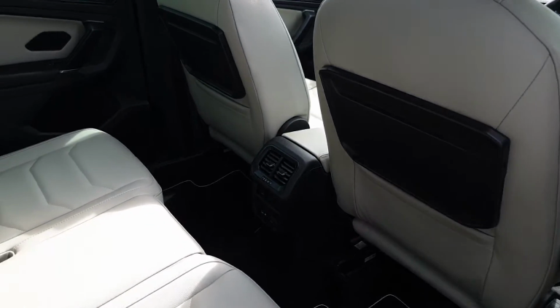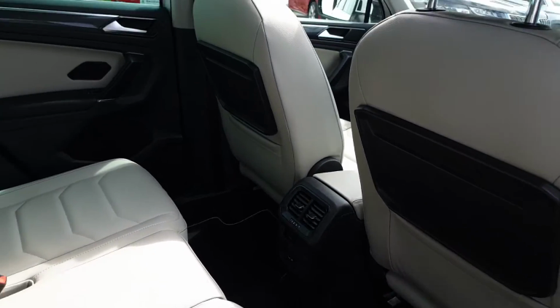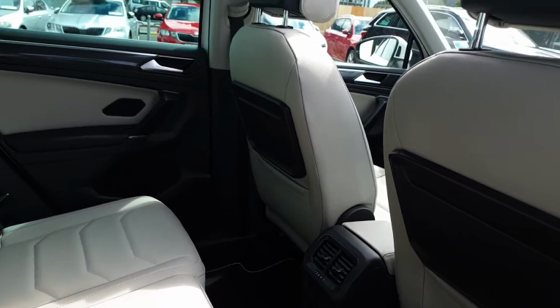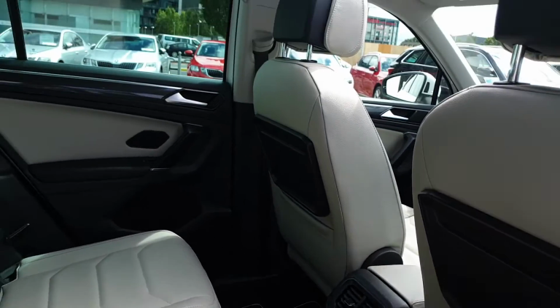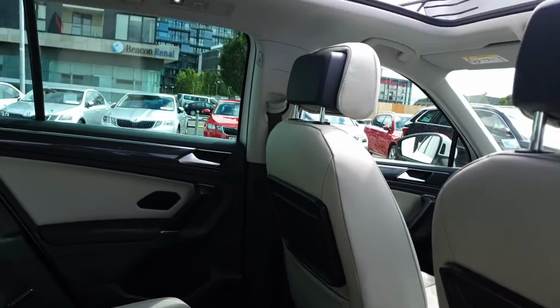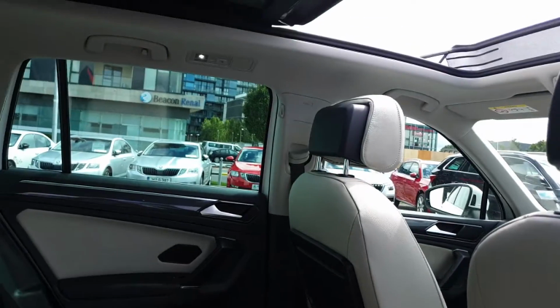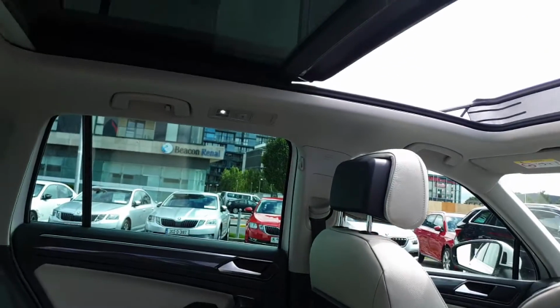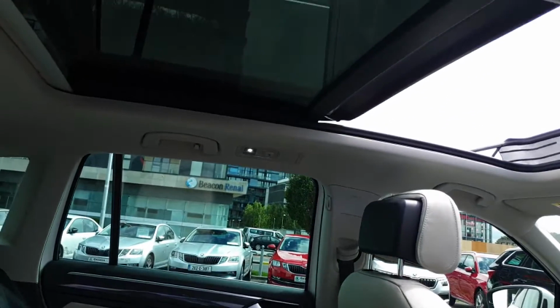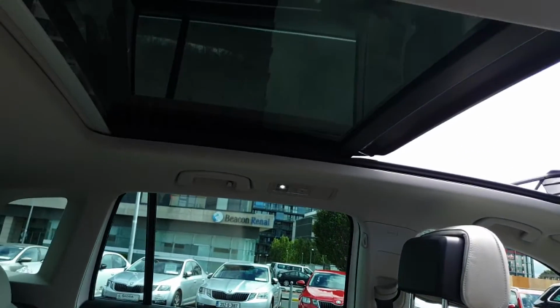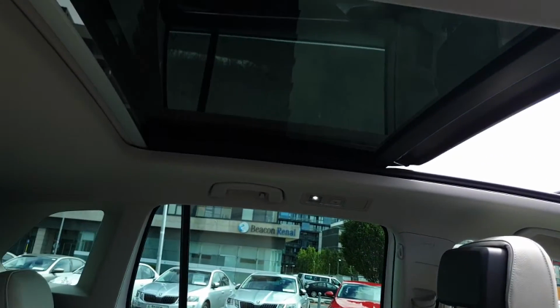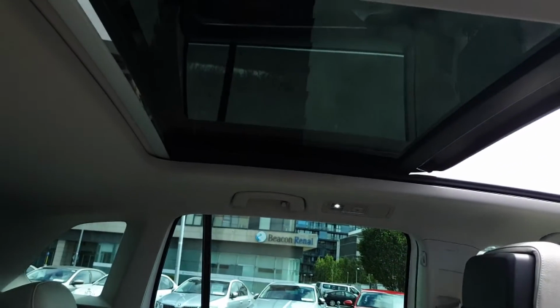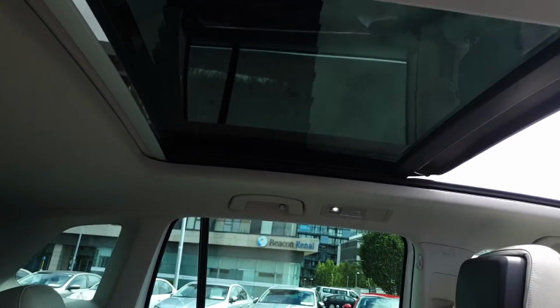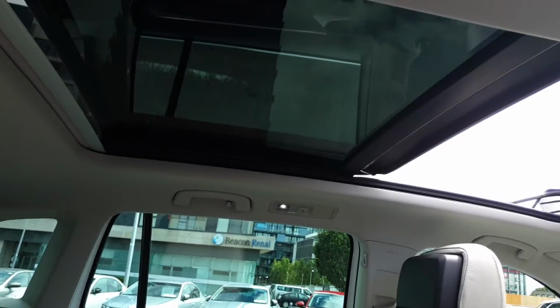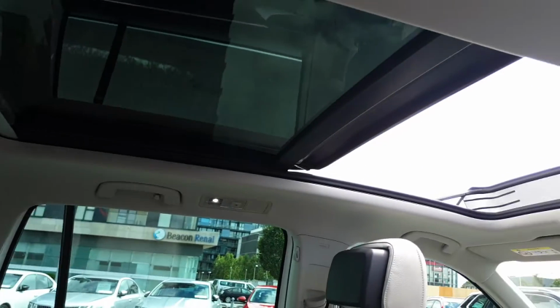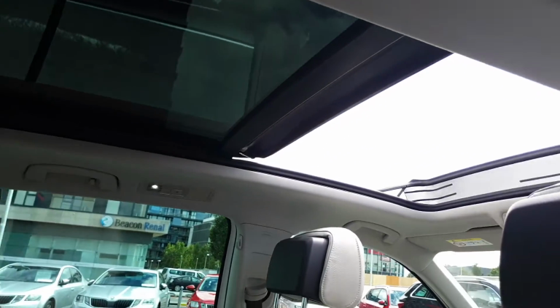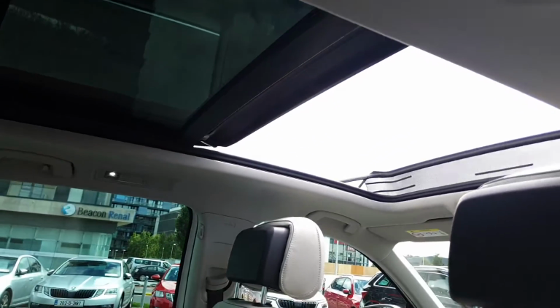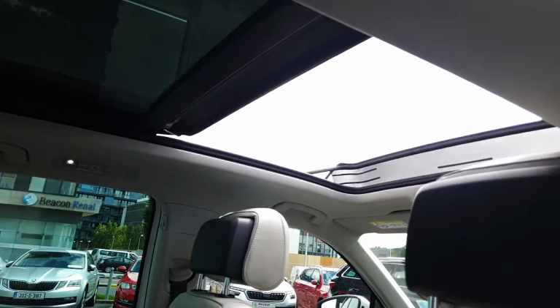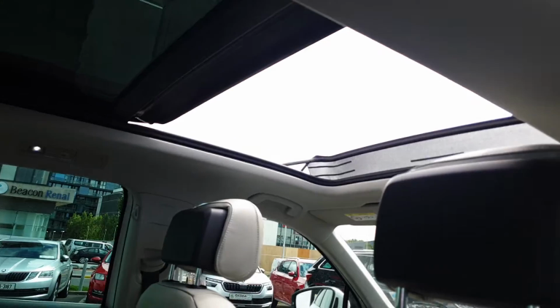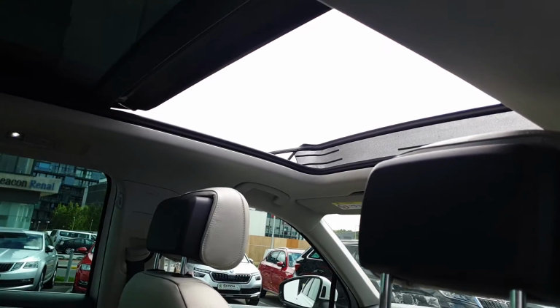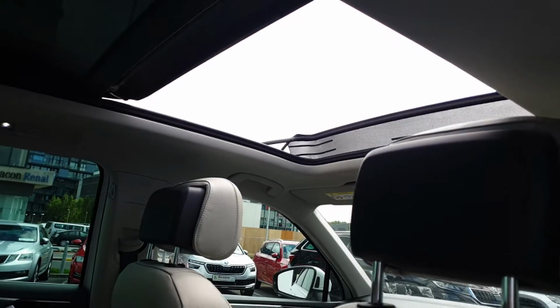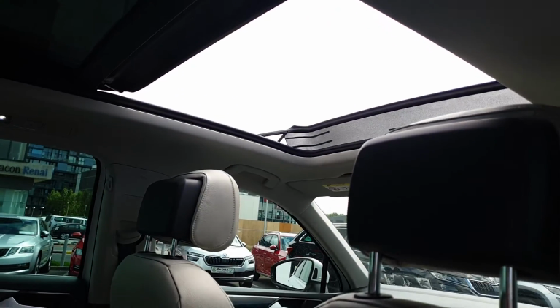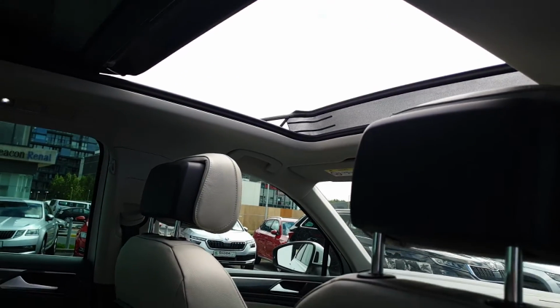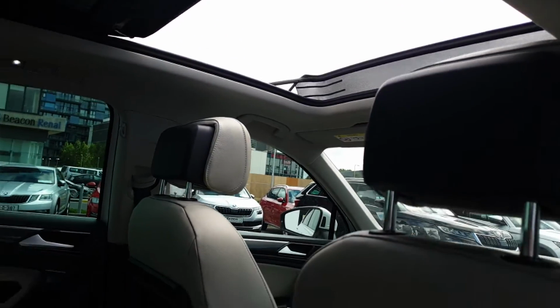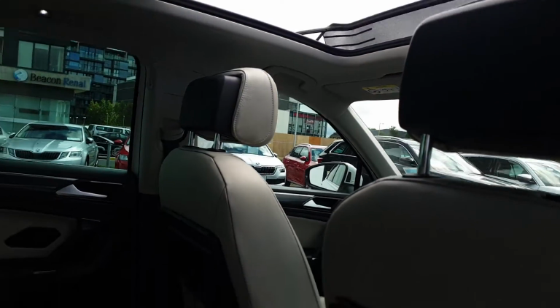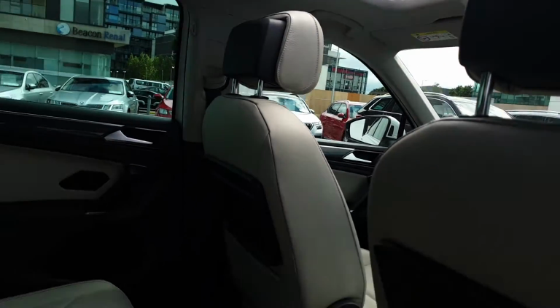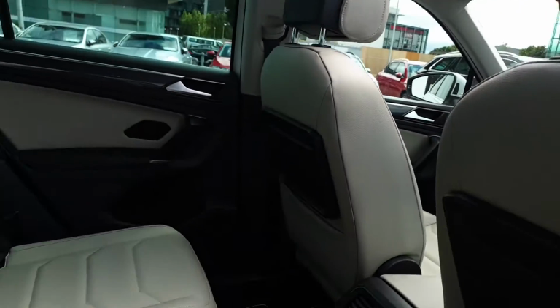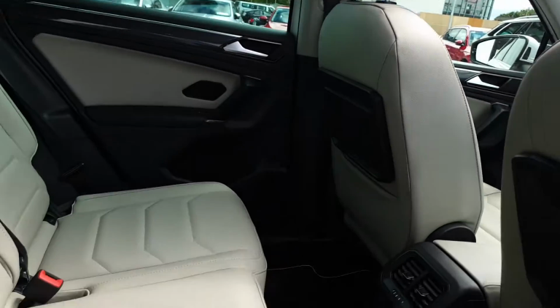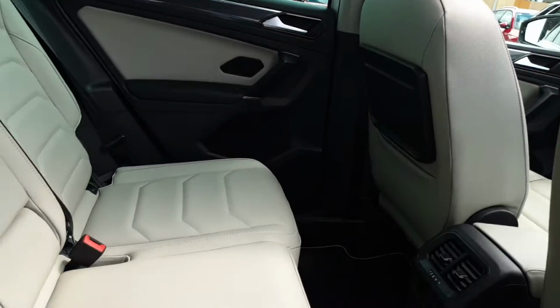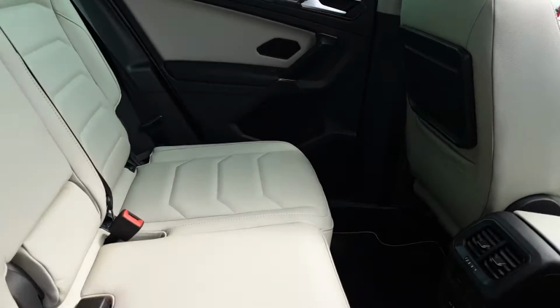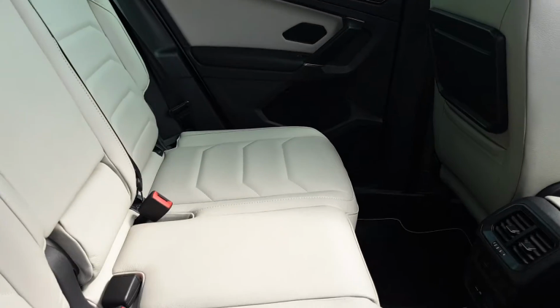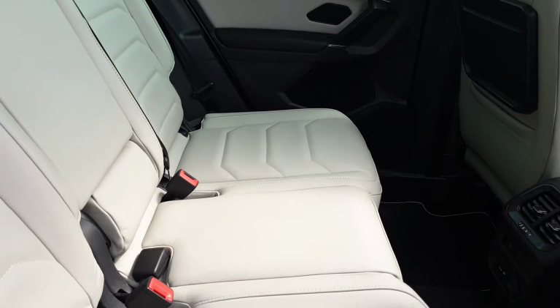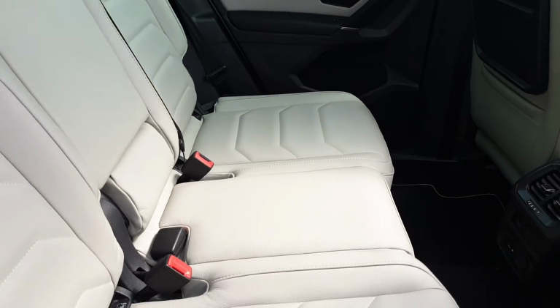This car comes with a panoramic sunroof with an electric blind to cover it, and also comes with the optional cream leather seats.